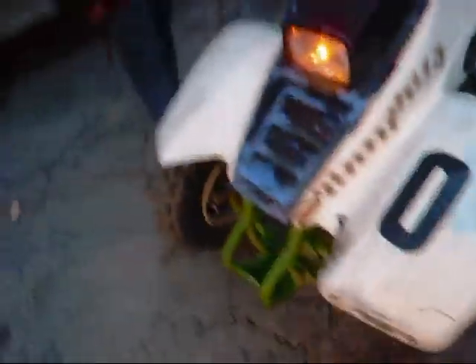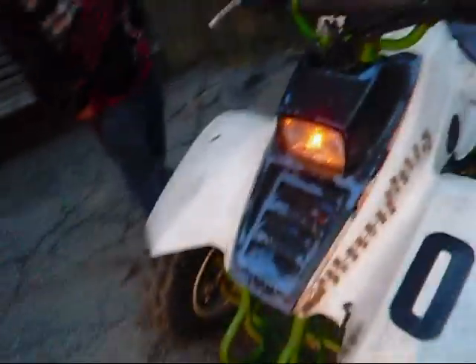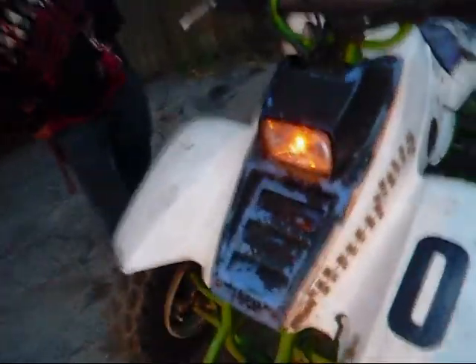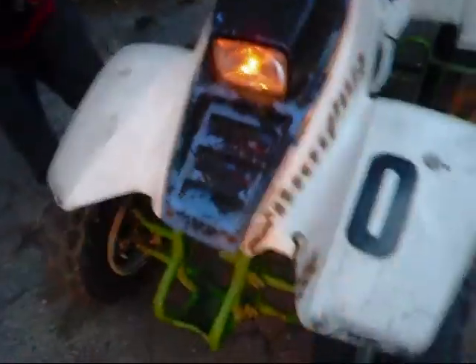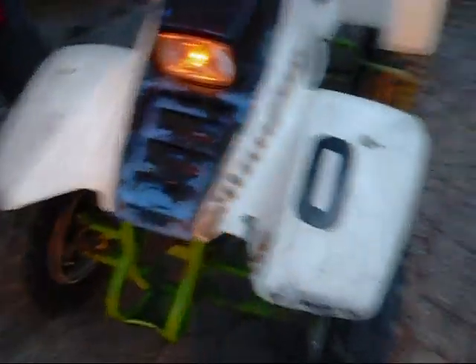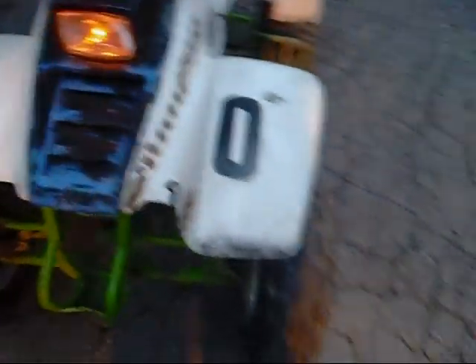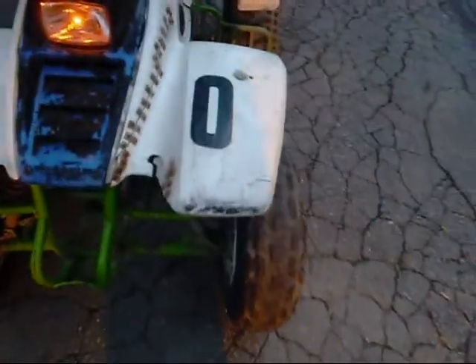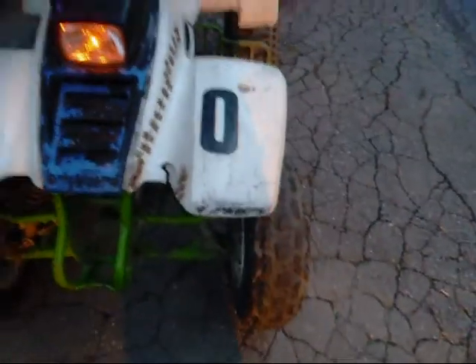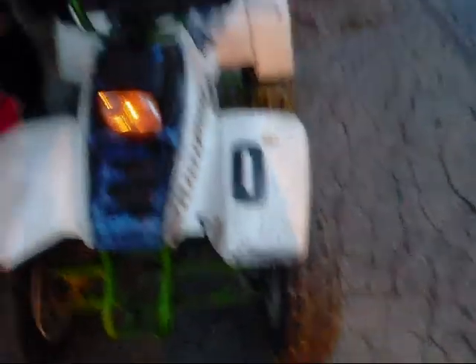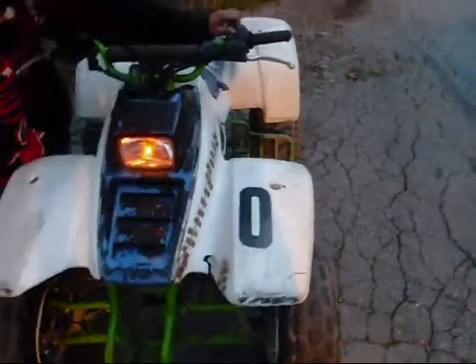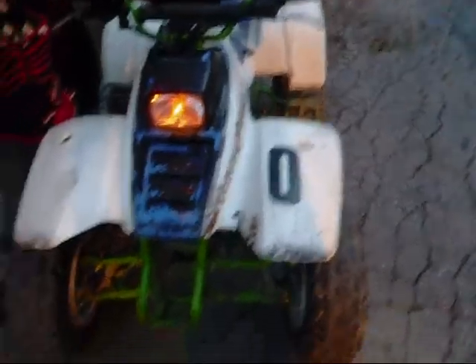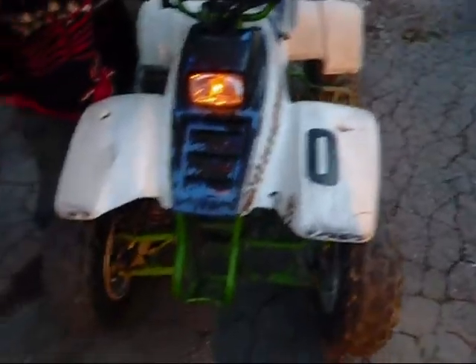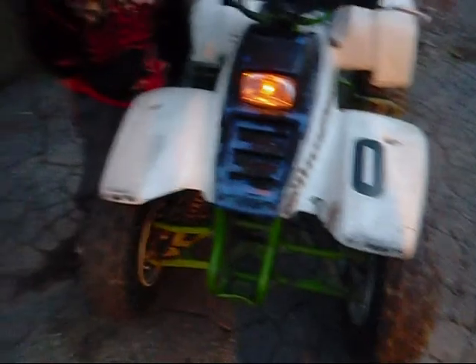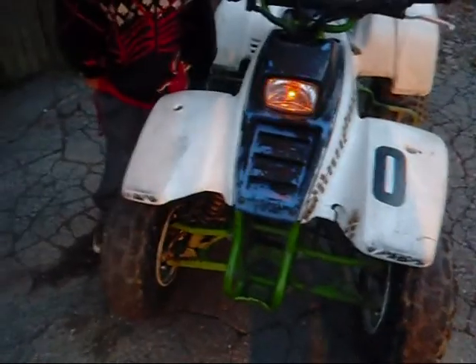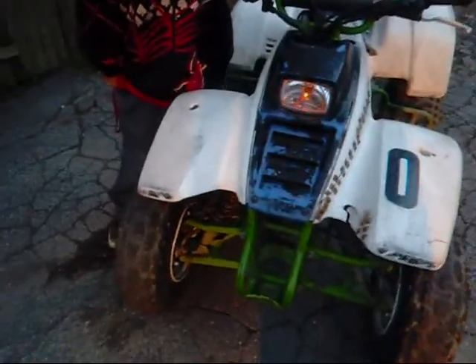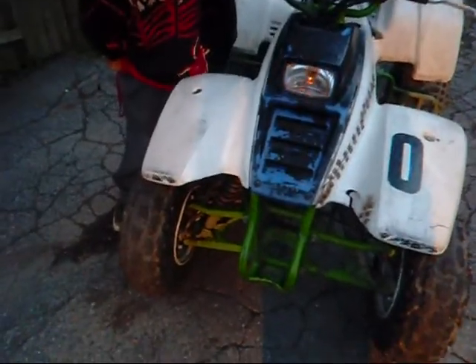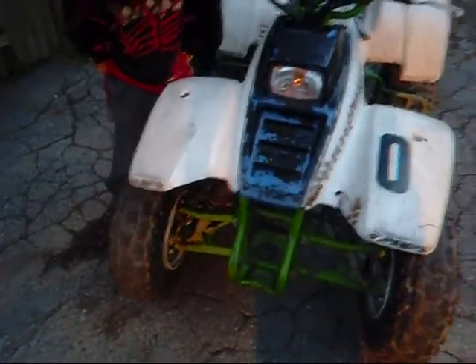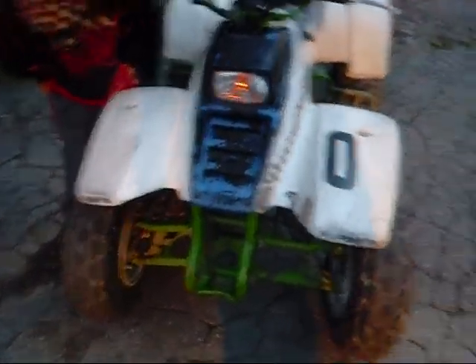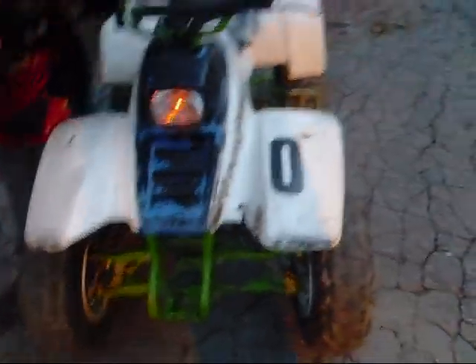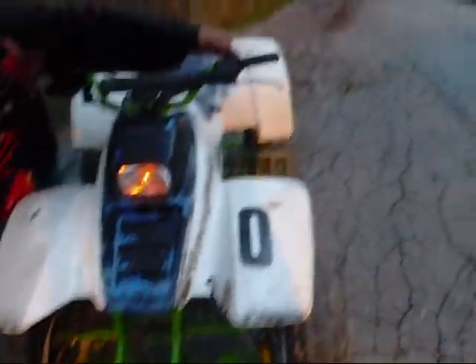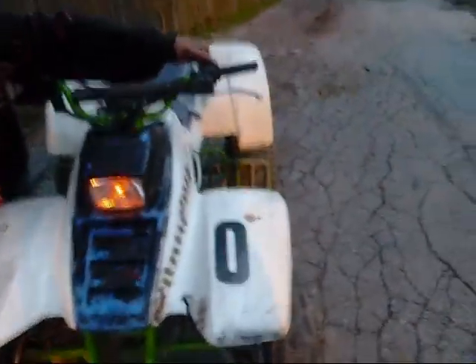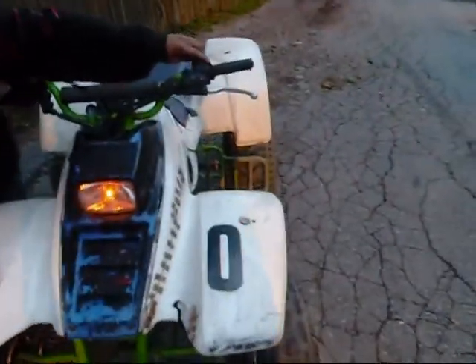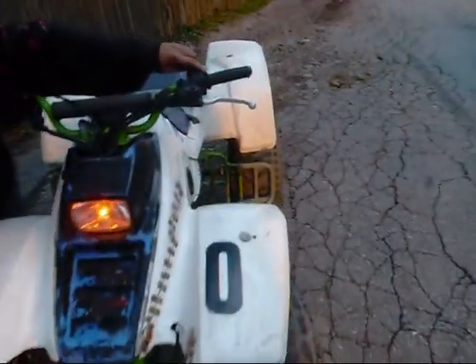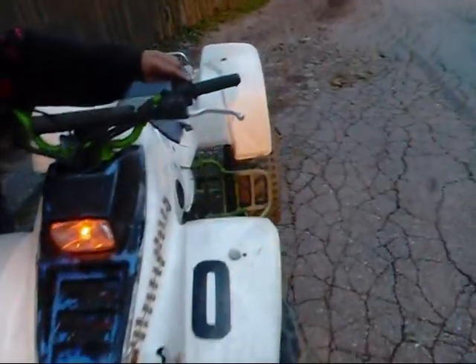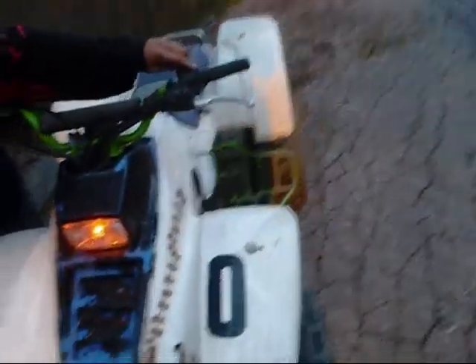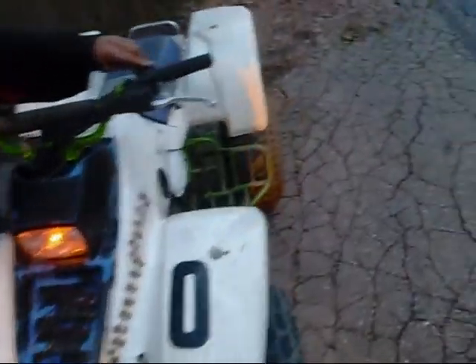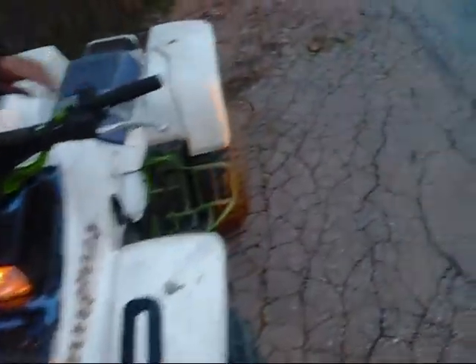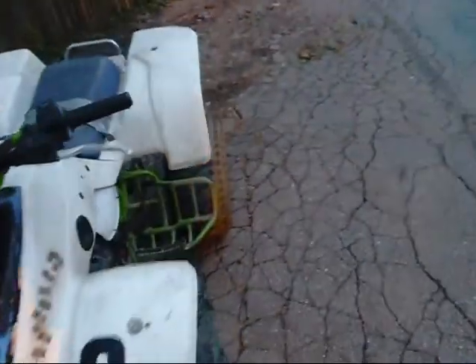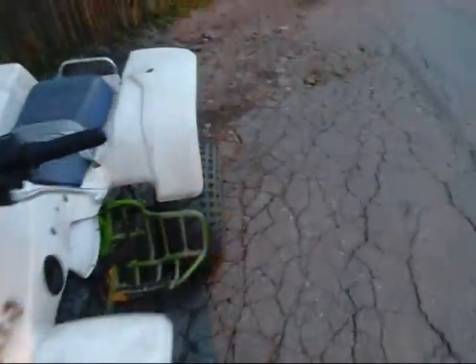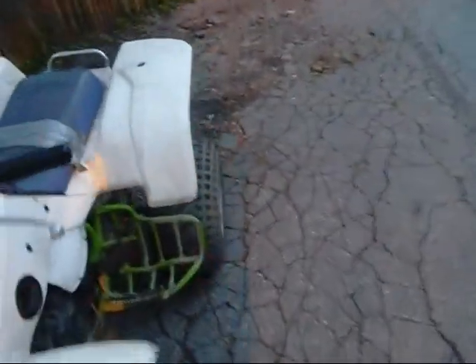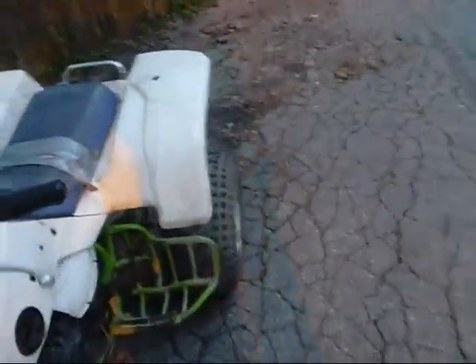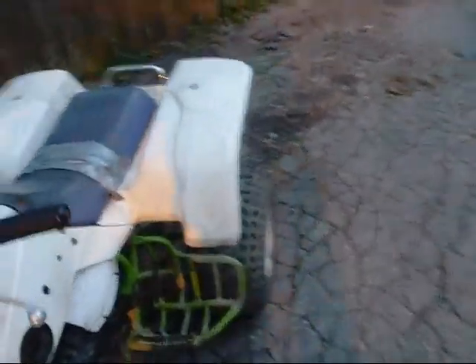Tires are good. Front brakes work — I think we've got a disc. Back brake, I think it needs a caliper.